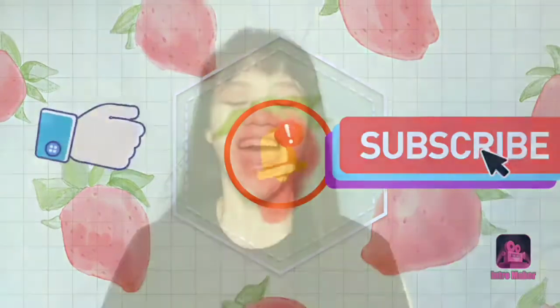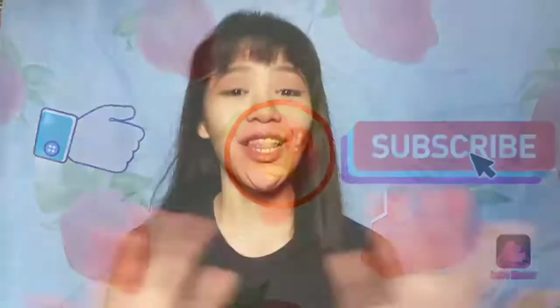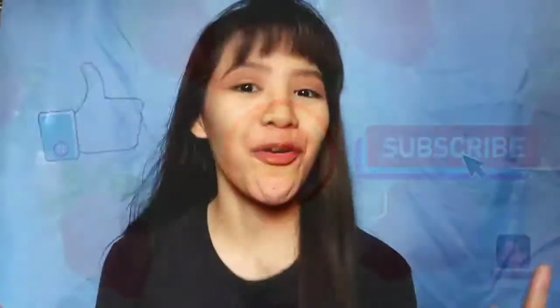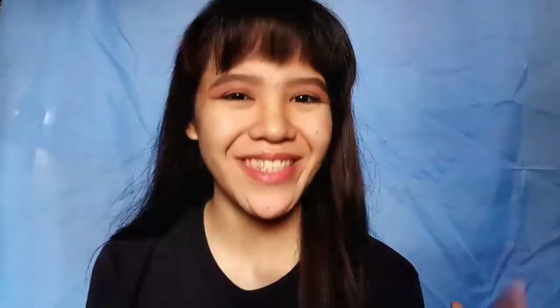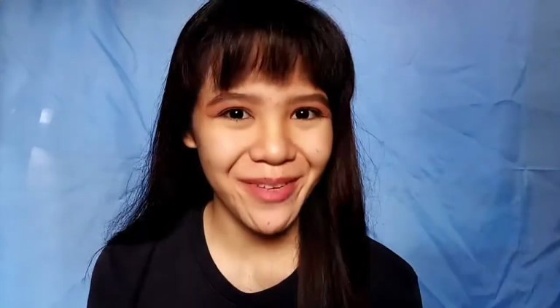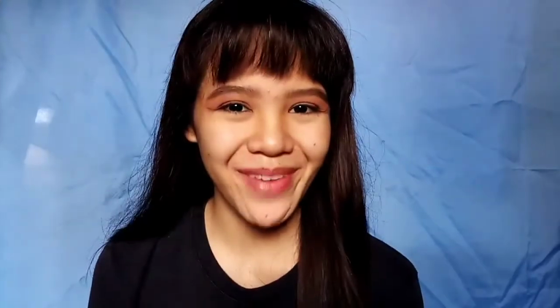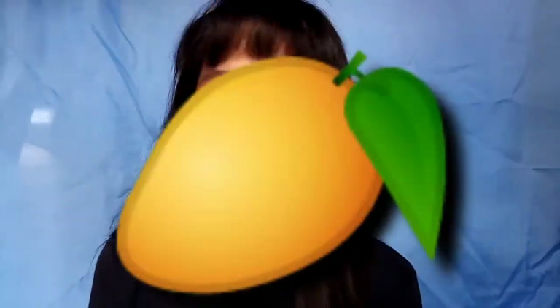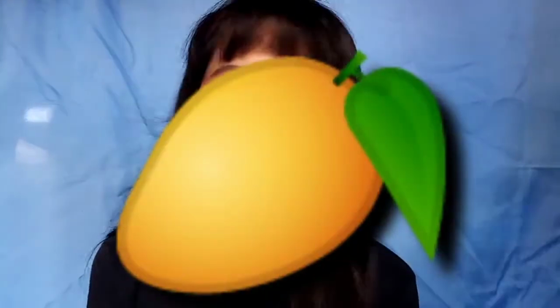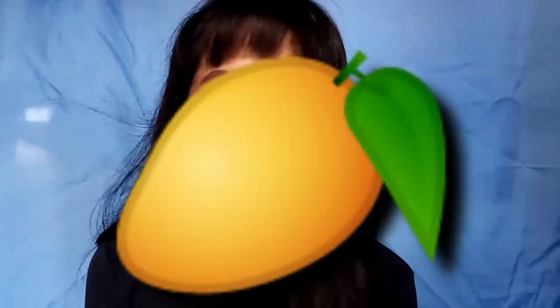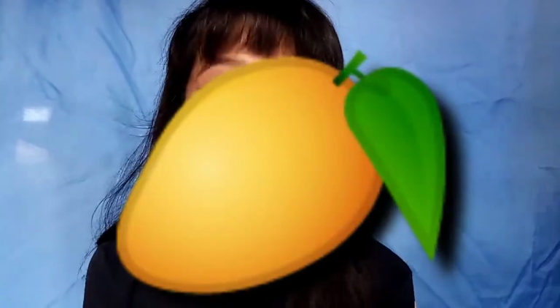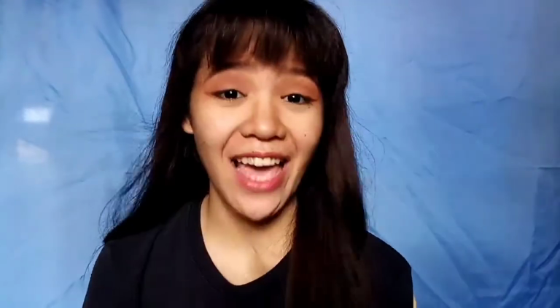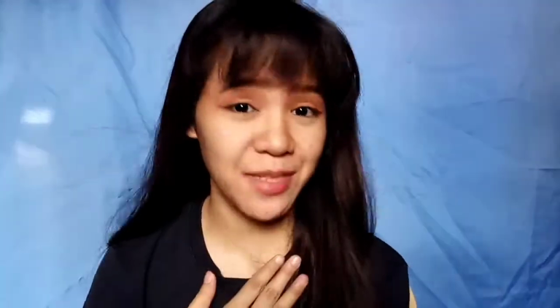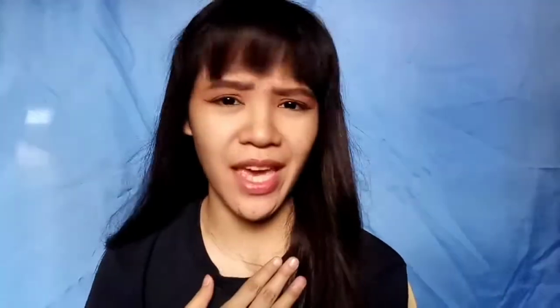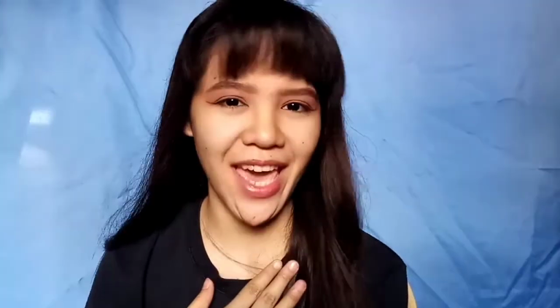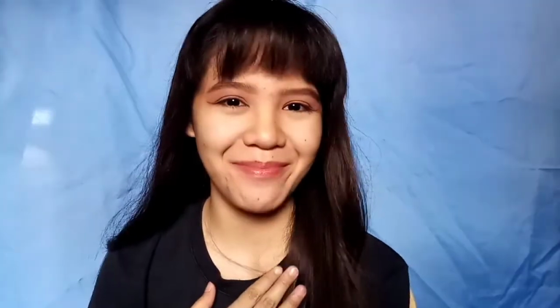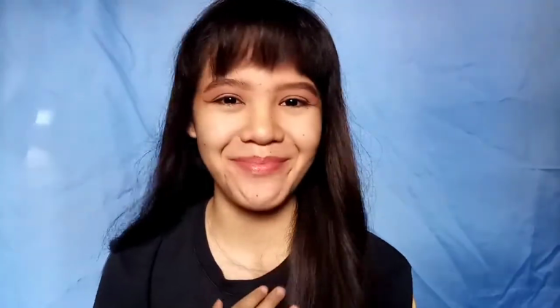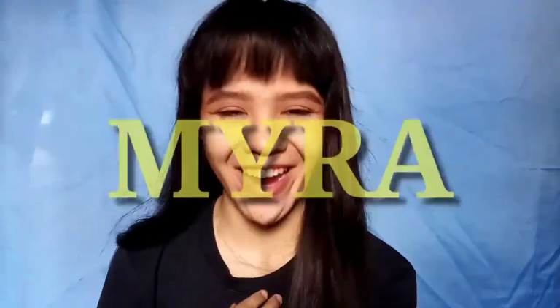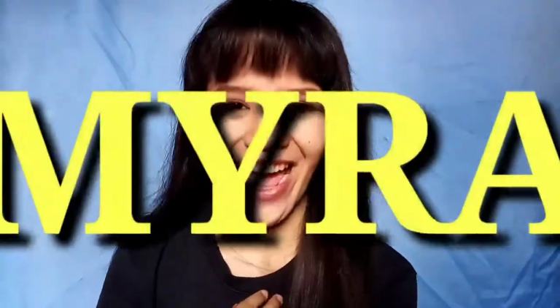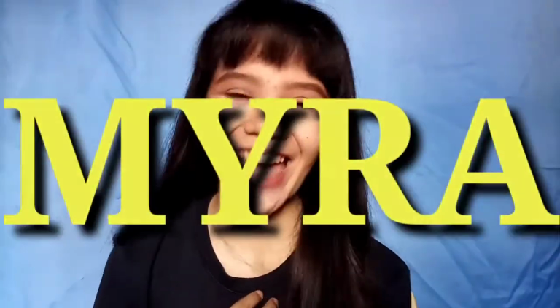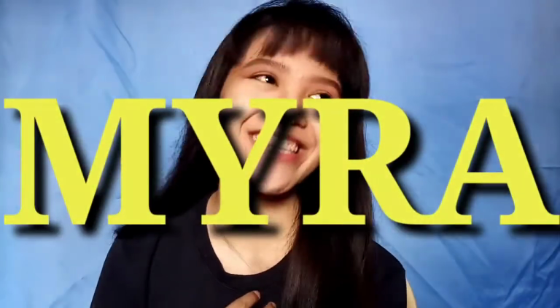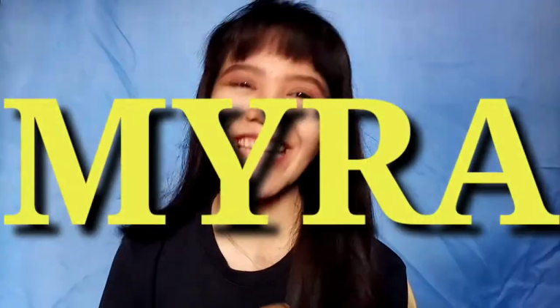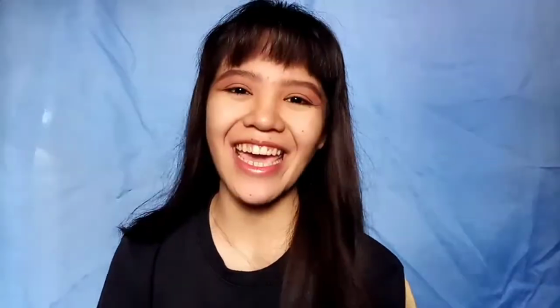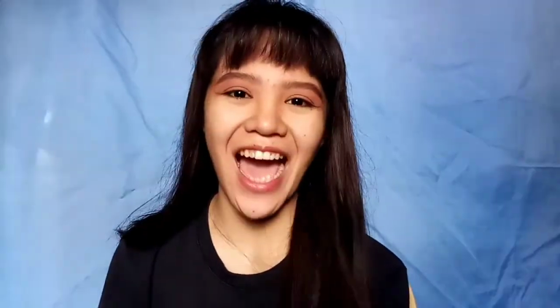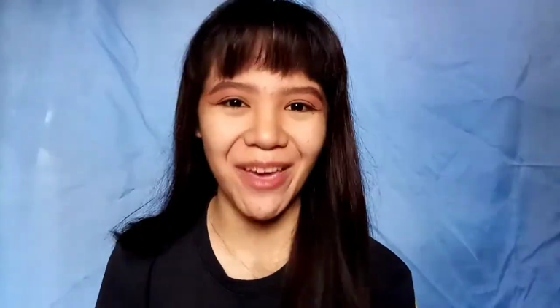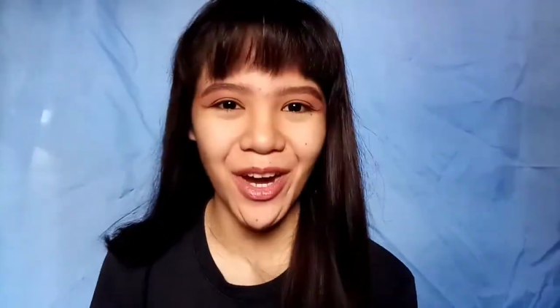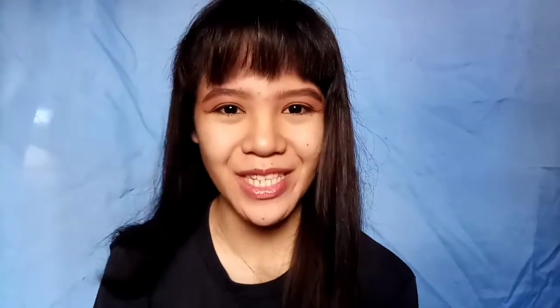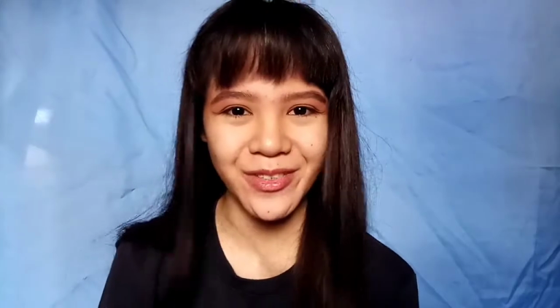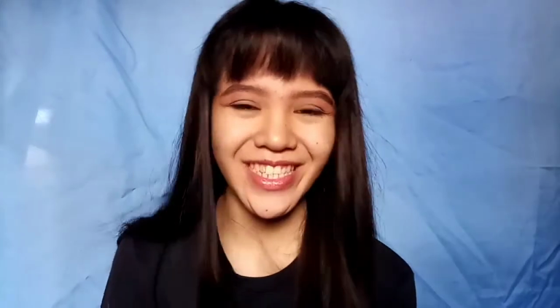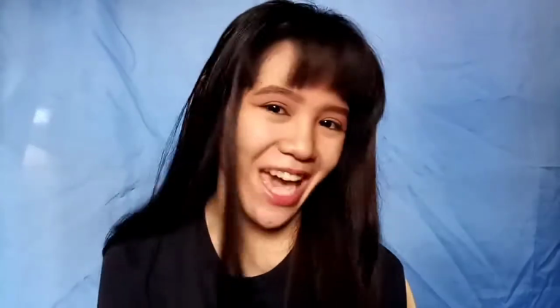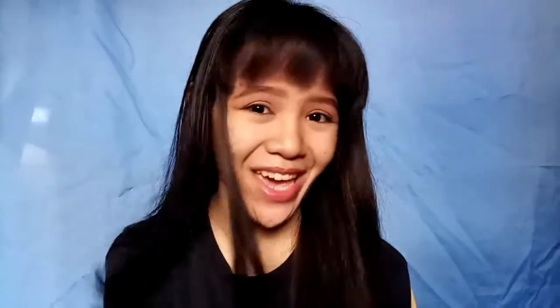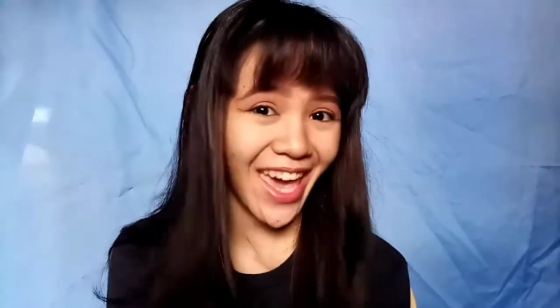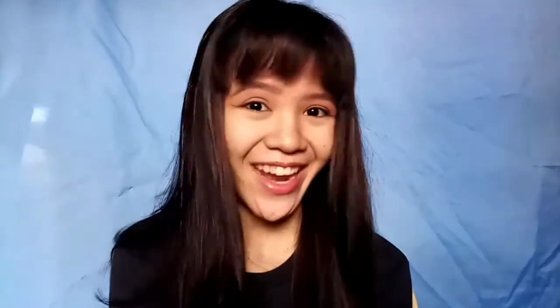Hello! What's up, Mga Mangga? It's me again, Myra. And today, I am going to dye my hair!